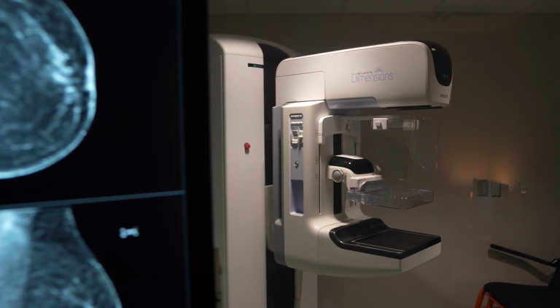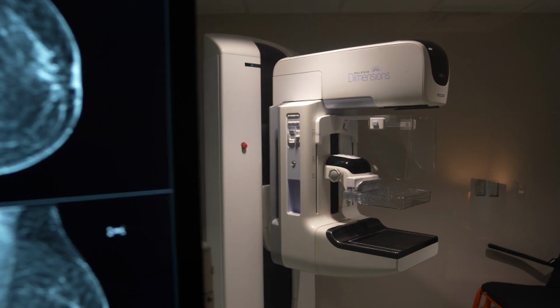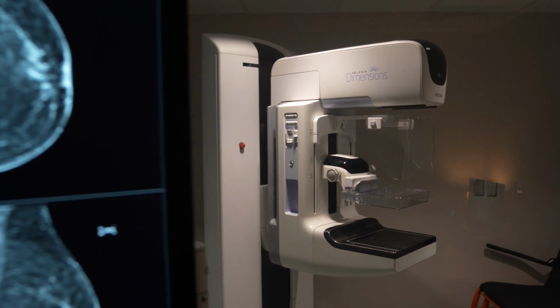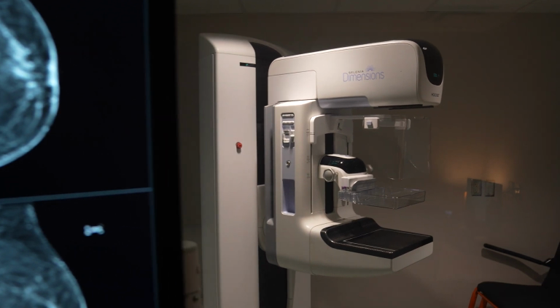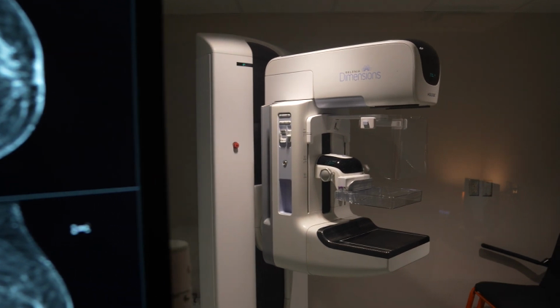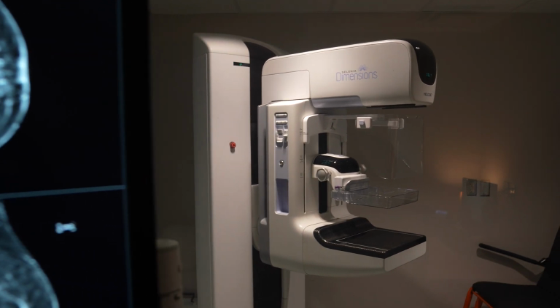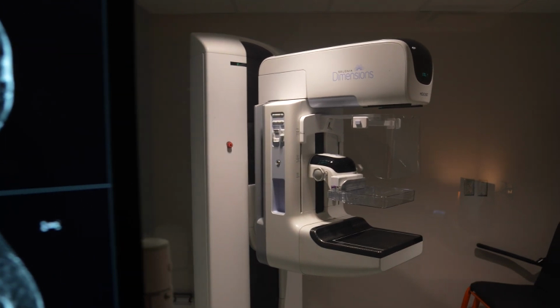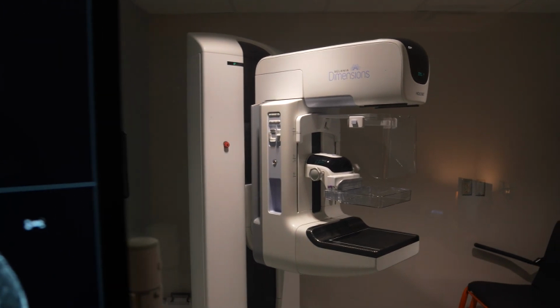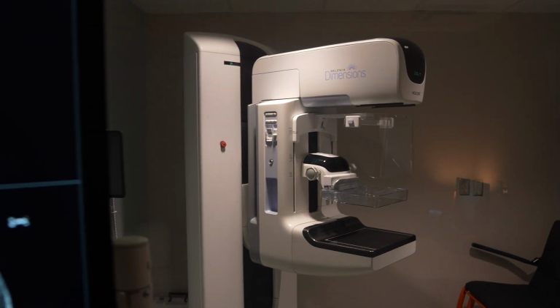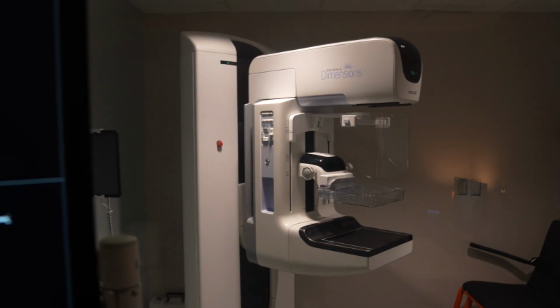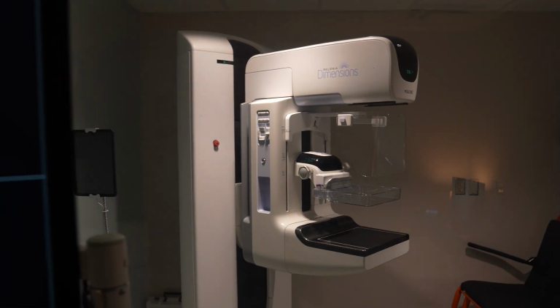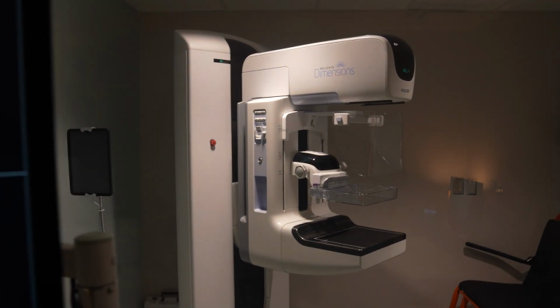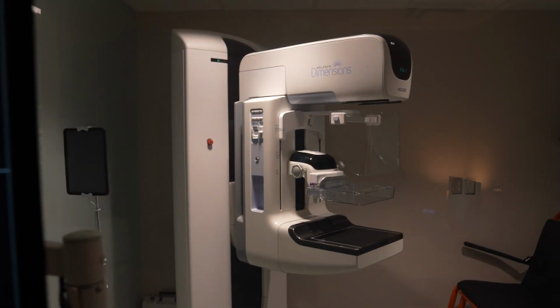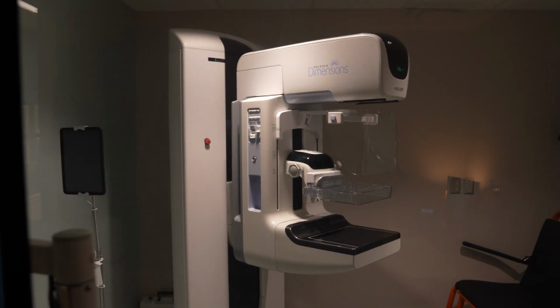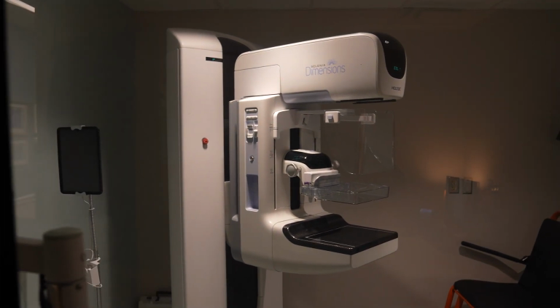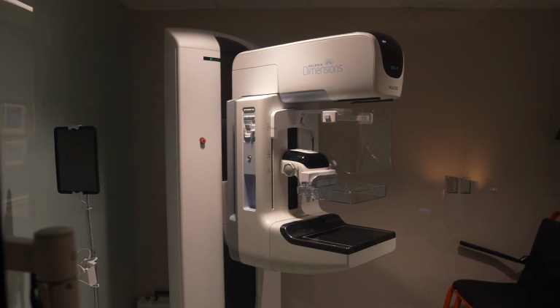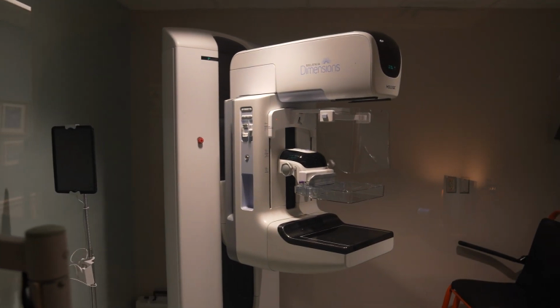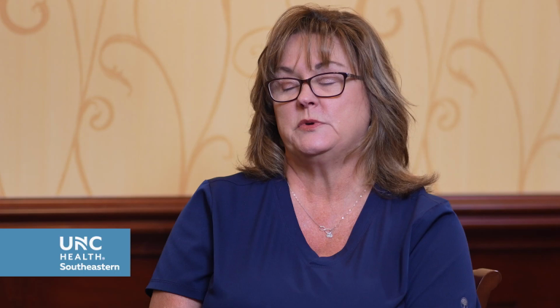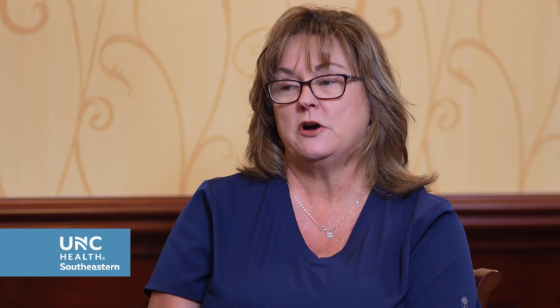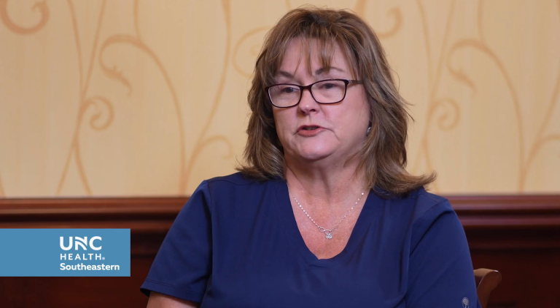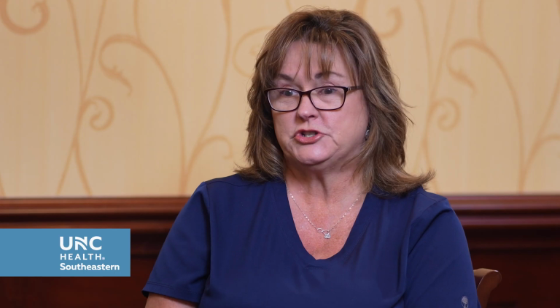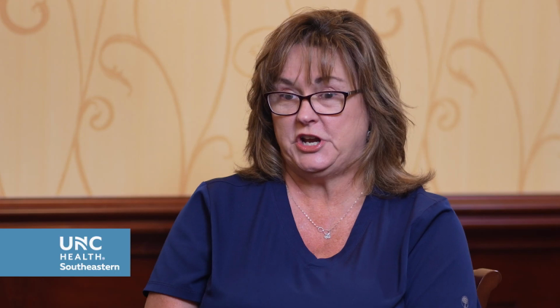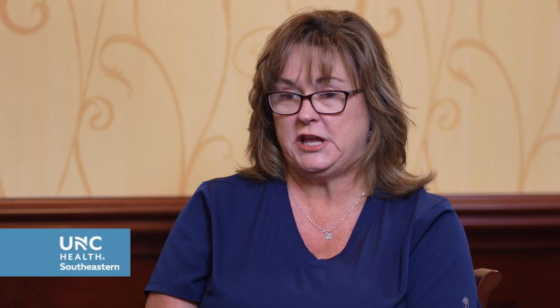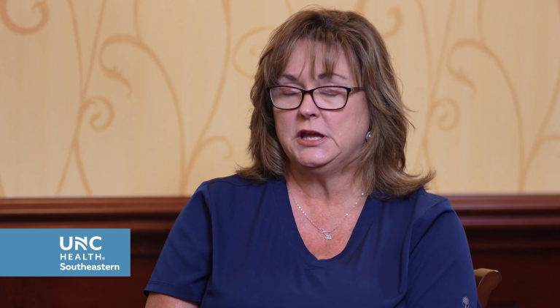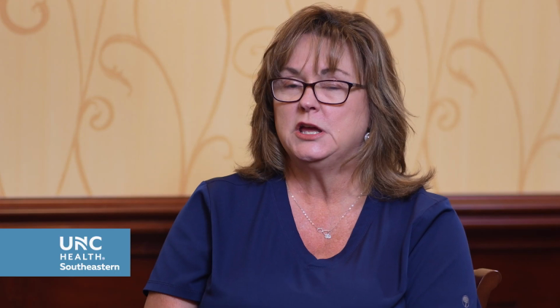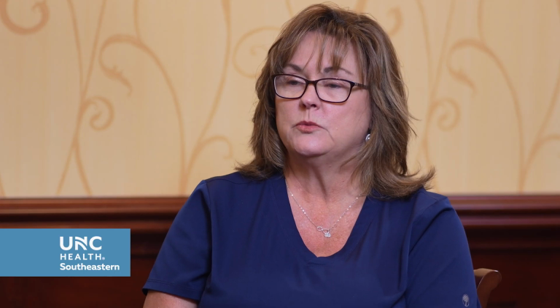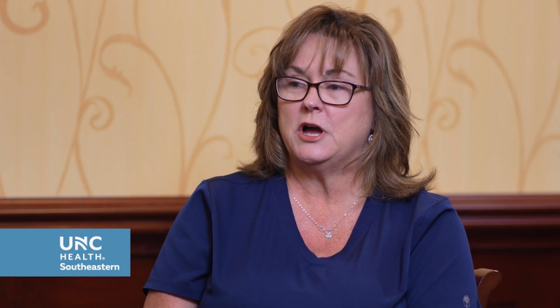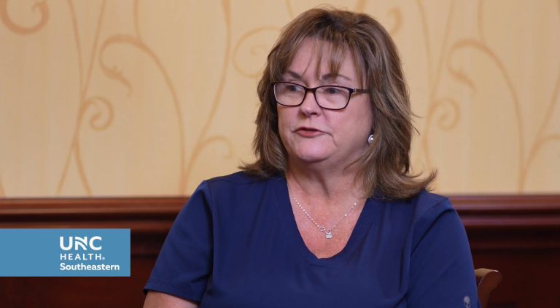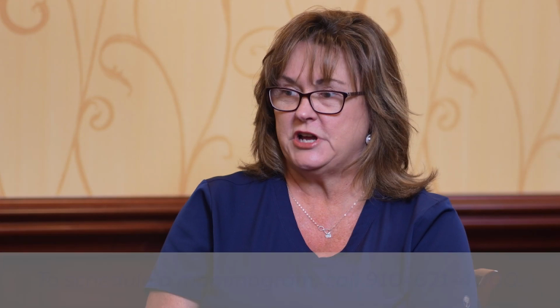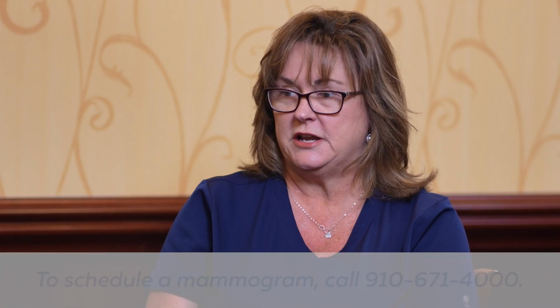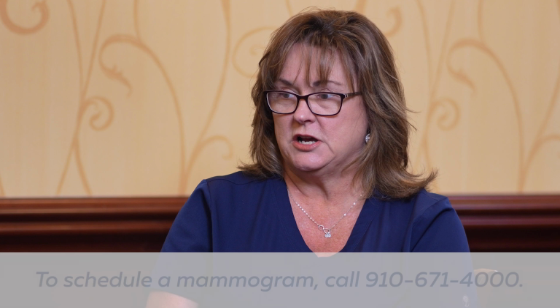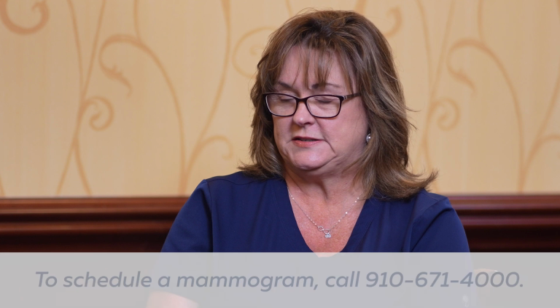We offer two types of mammograms in our office. We offer screening, and we offer diagnostic.